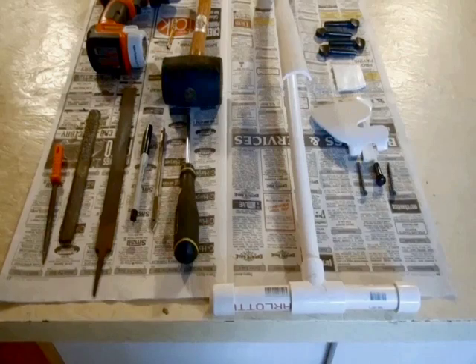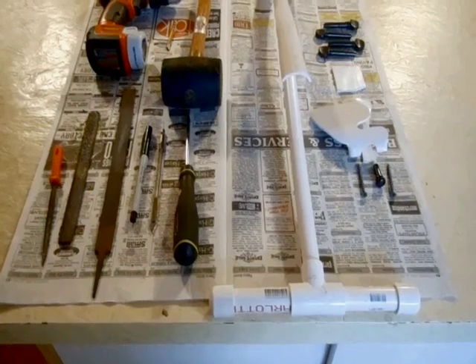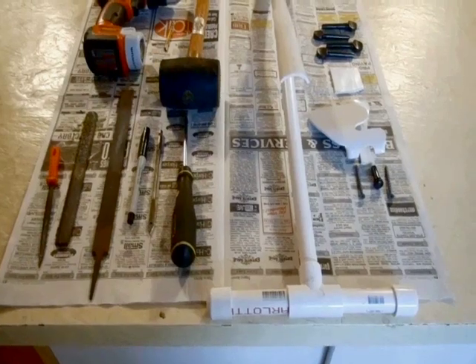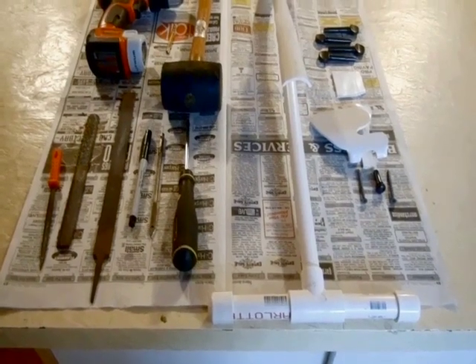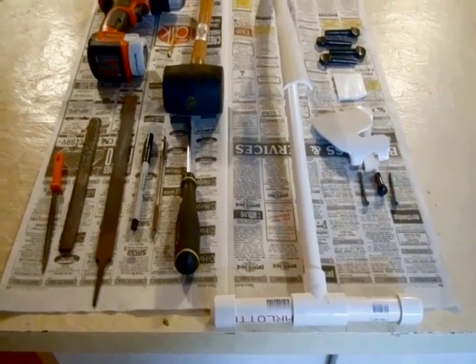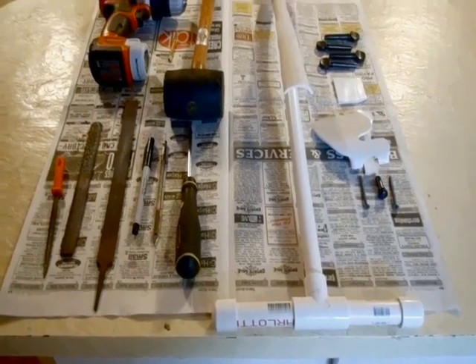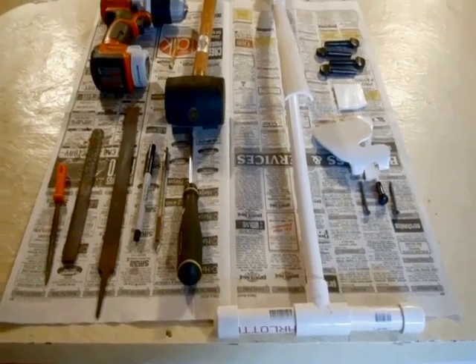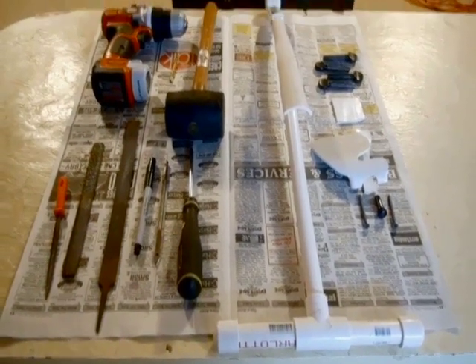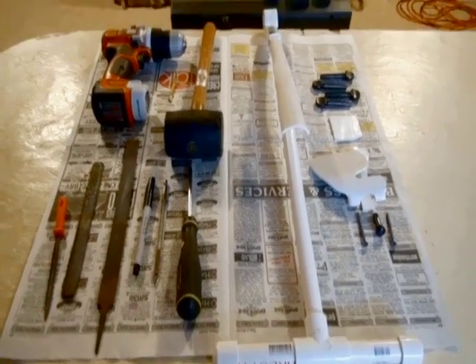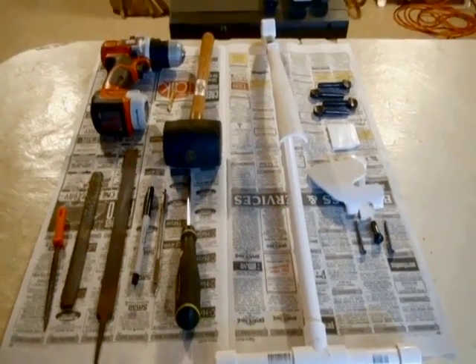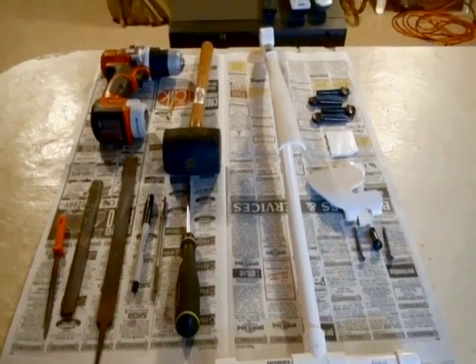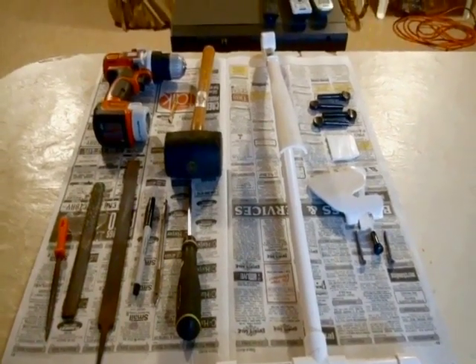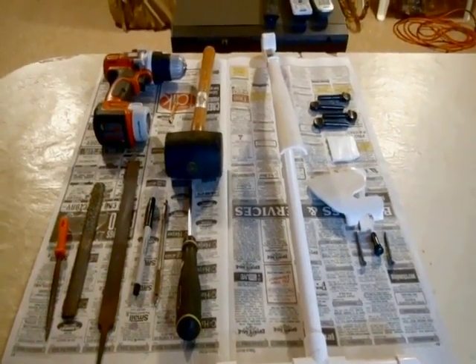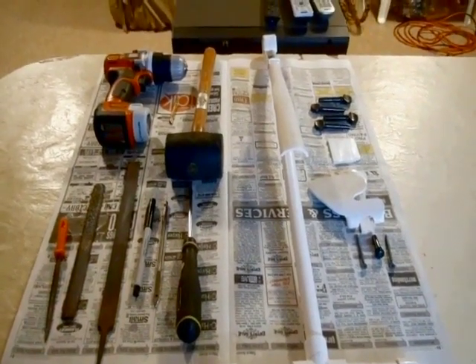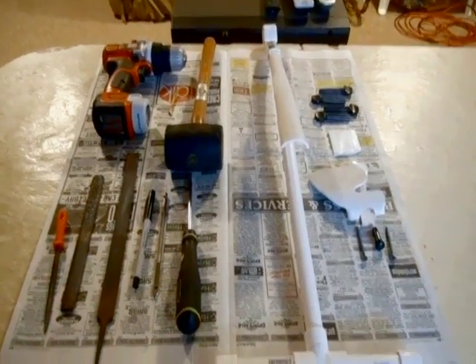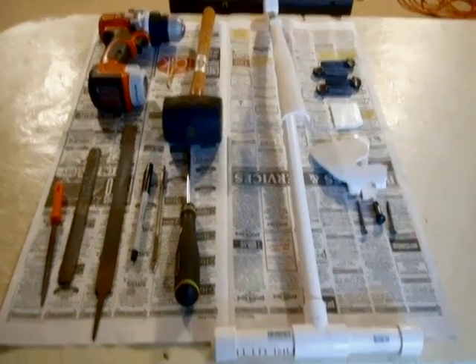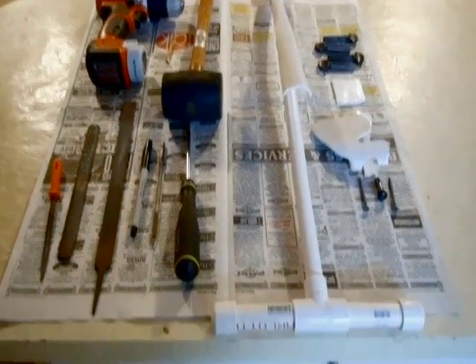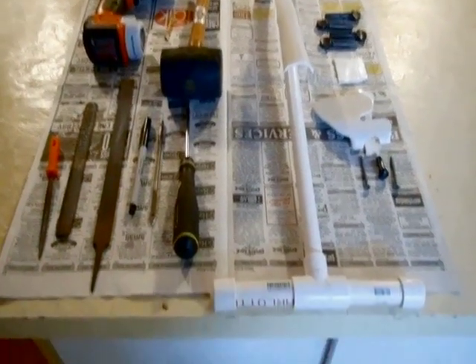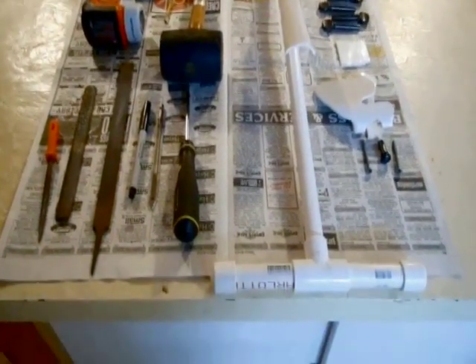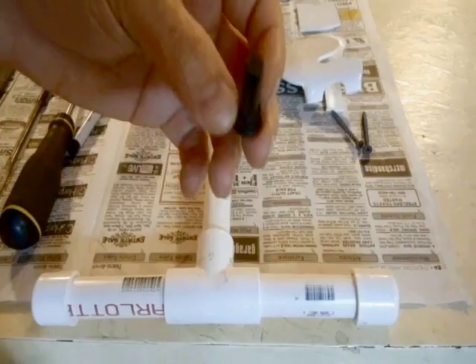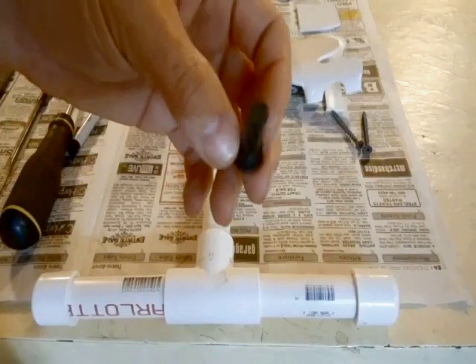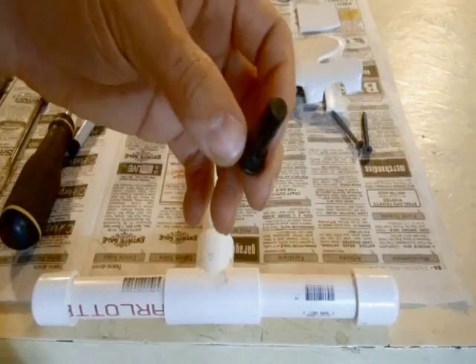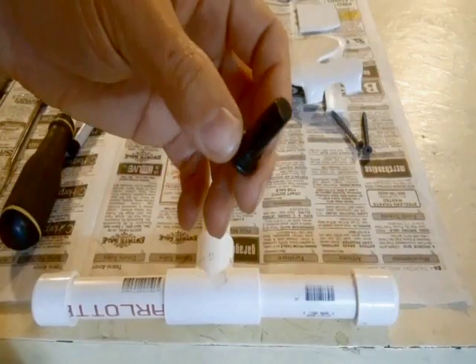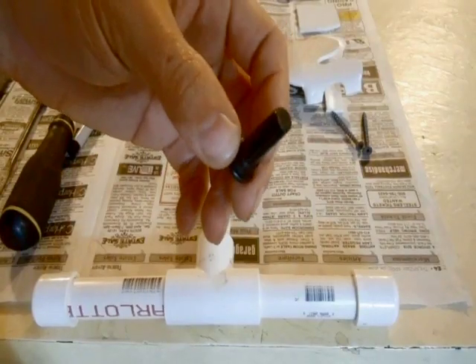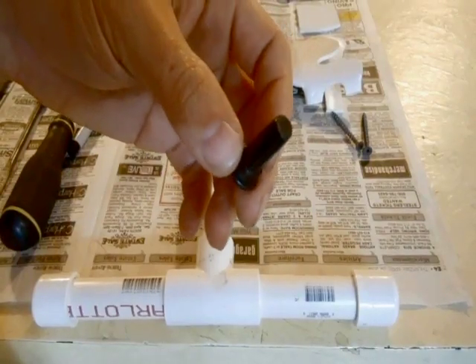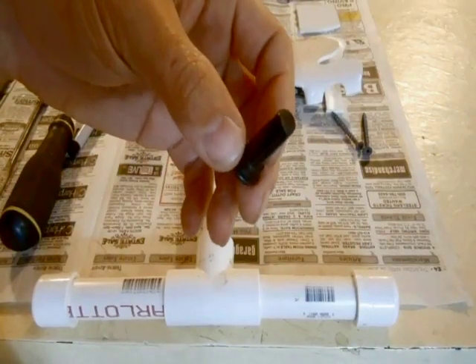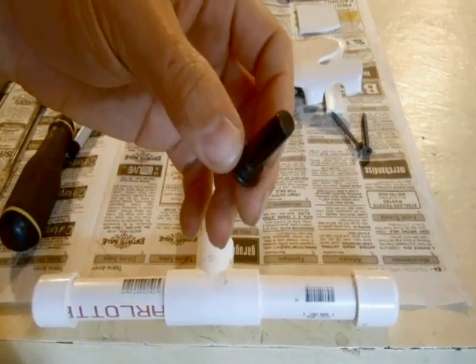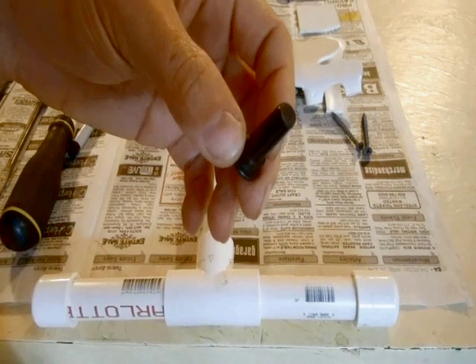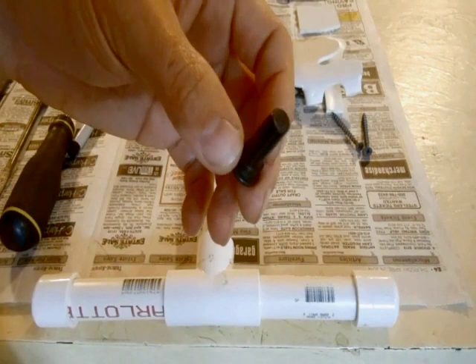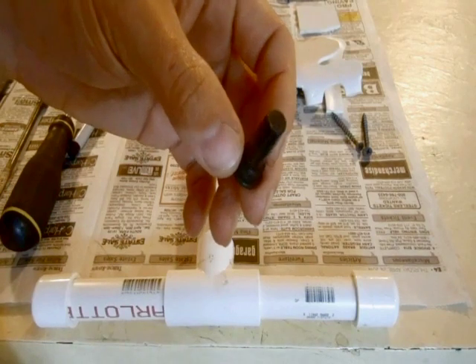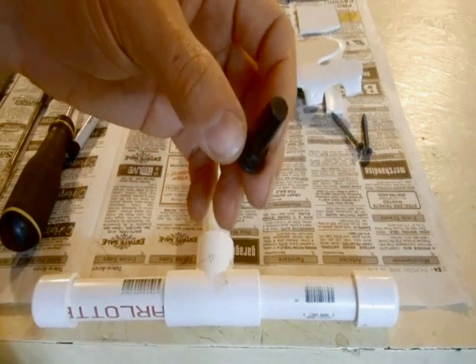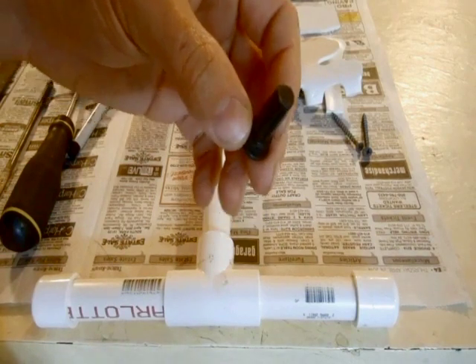Hello, and welcome to part 3 on how to make a PVC pipe violin. First thing I'm going to do is show you how to put the end pin in.